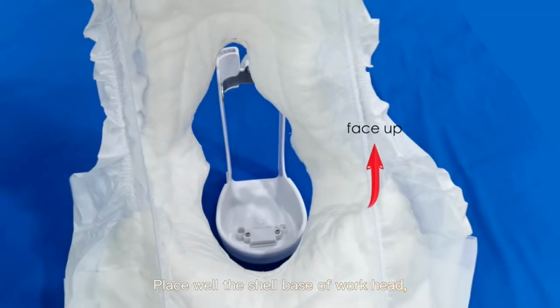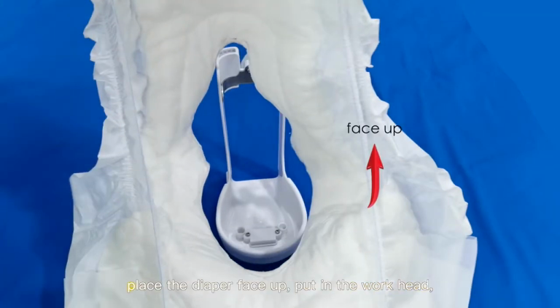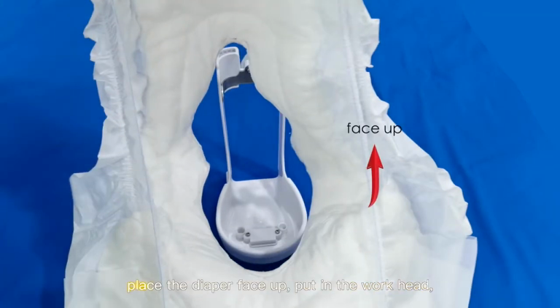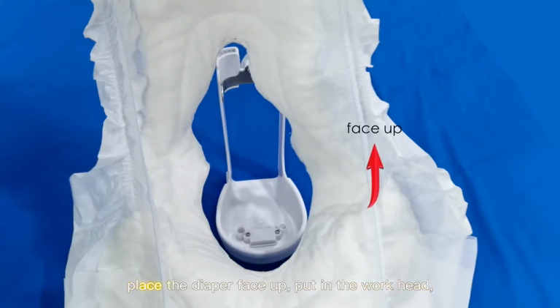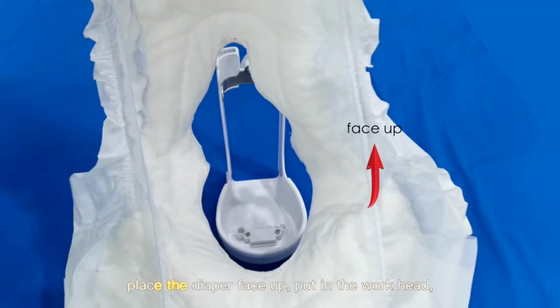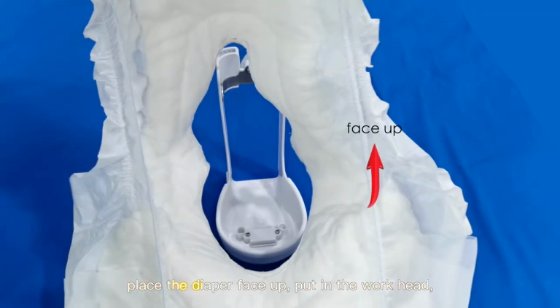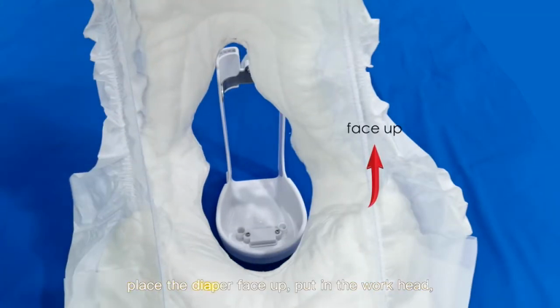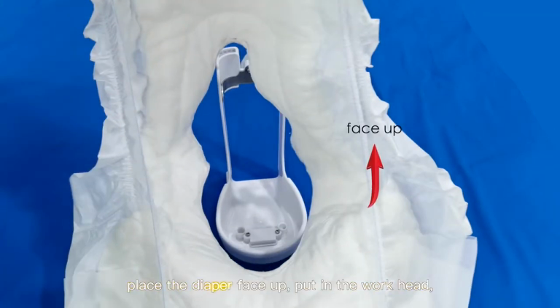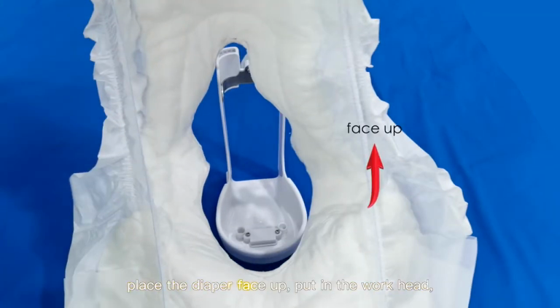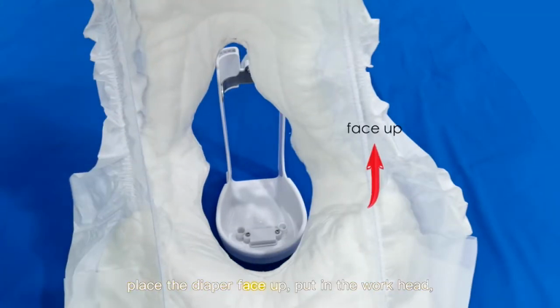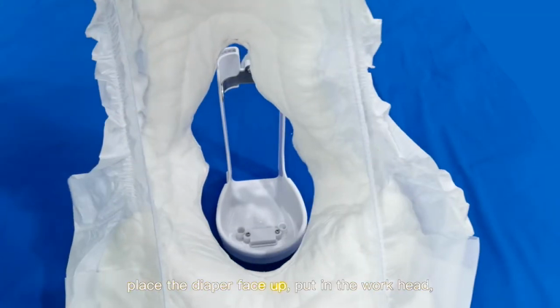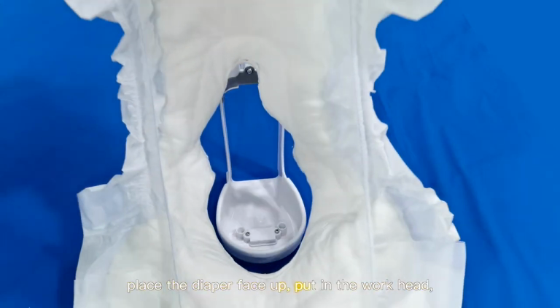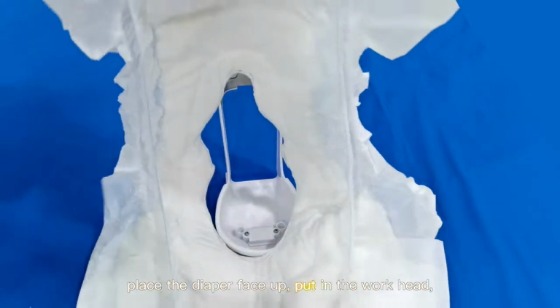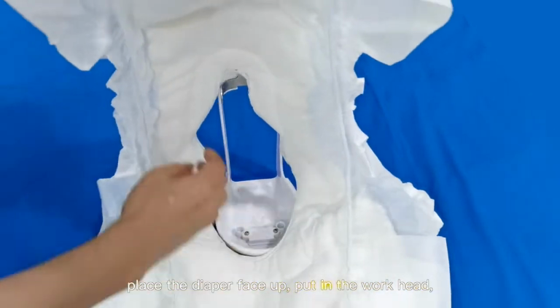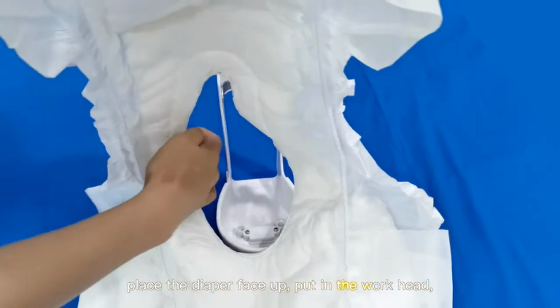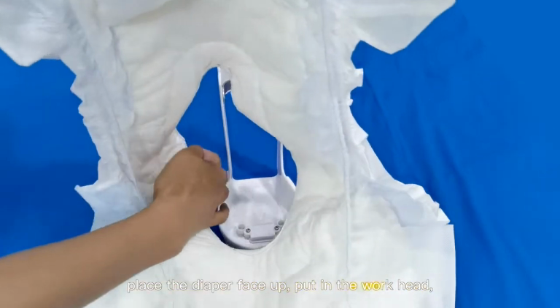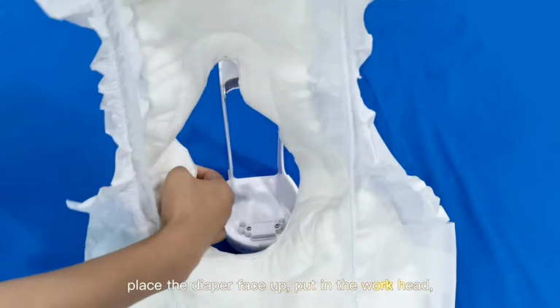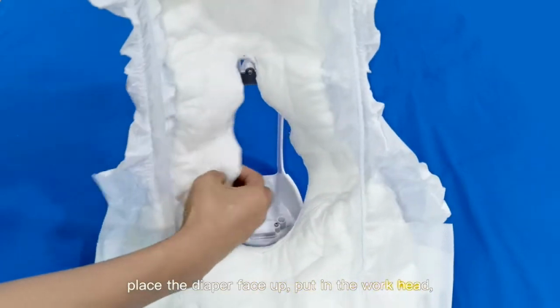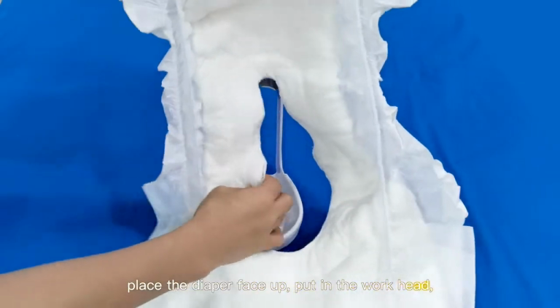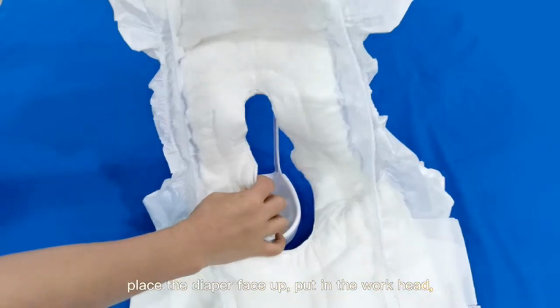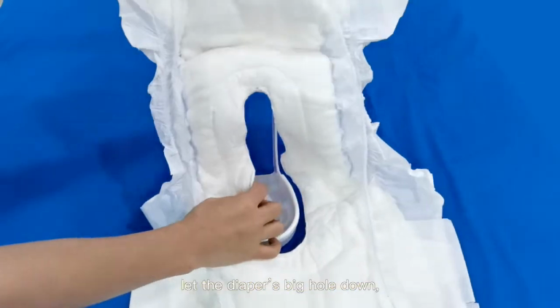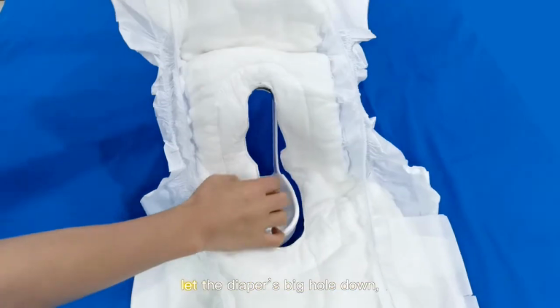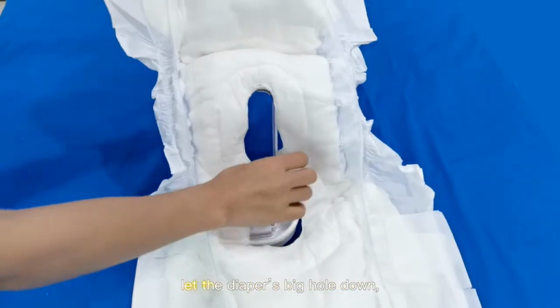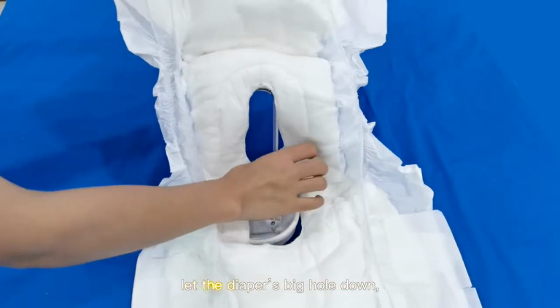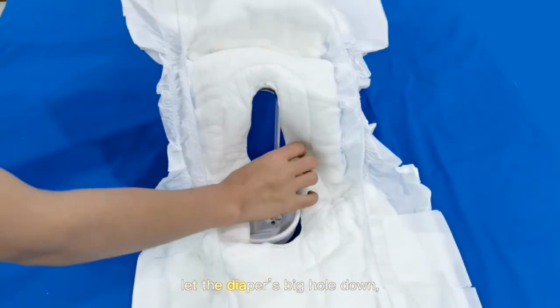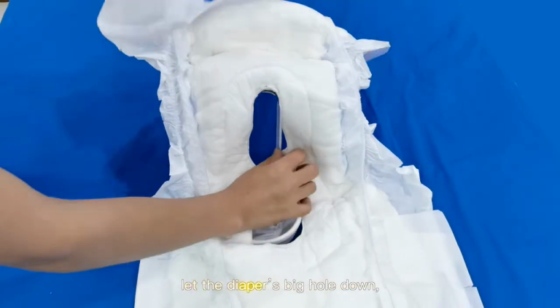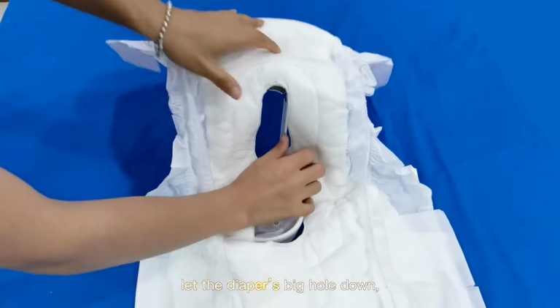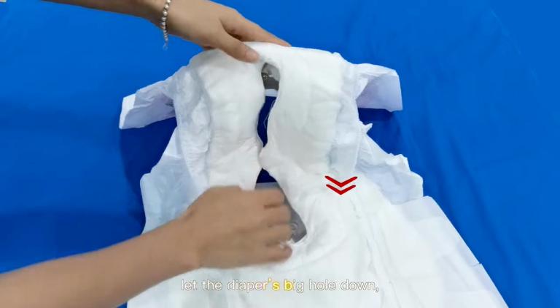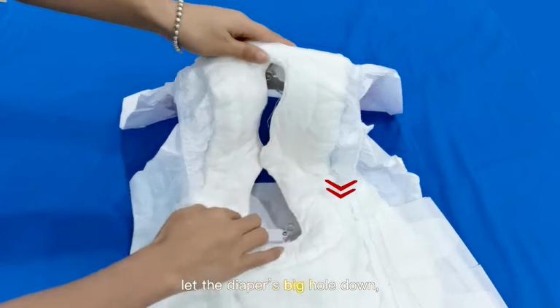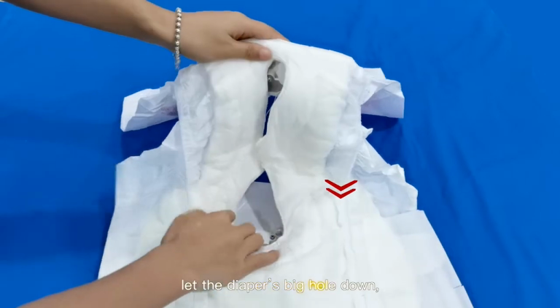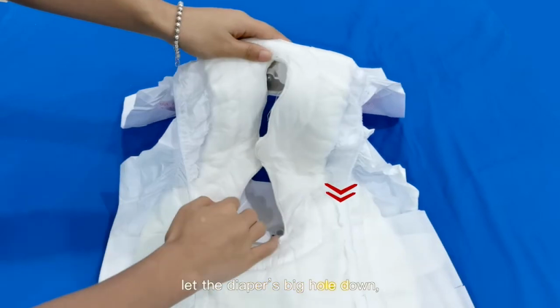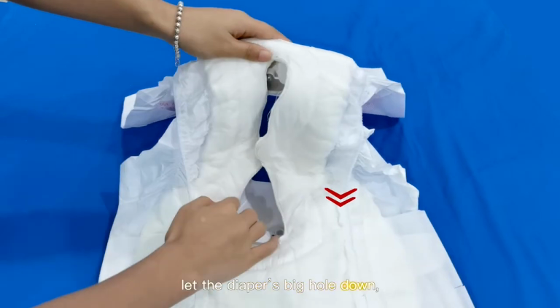Place the diaper face up, then put in the workhead. Let the diaper's big hole face down.